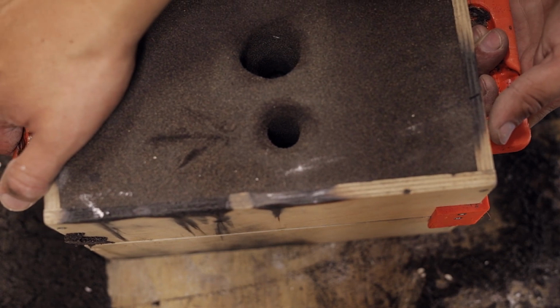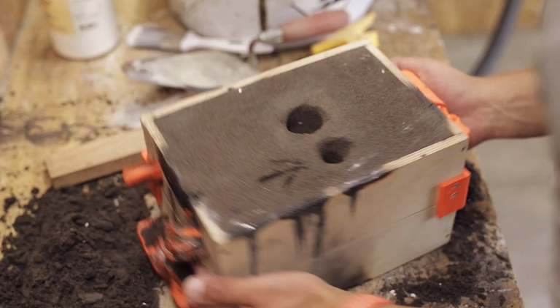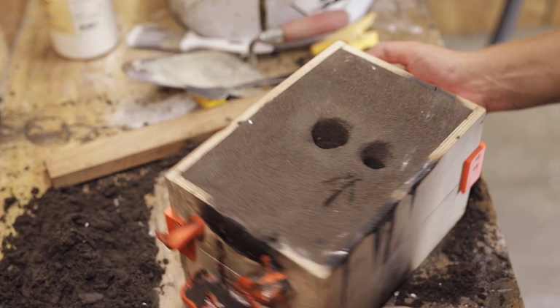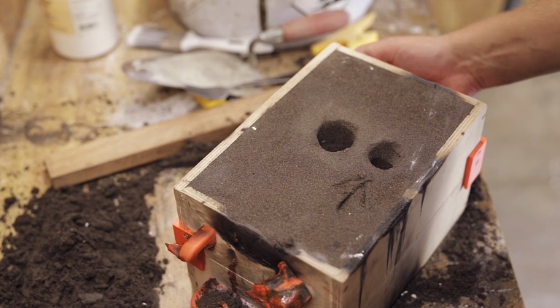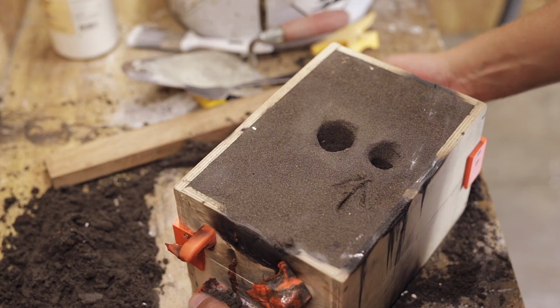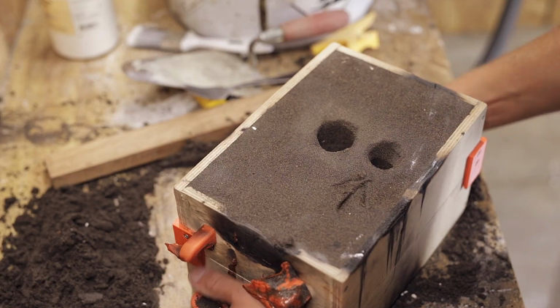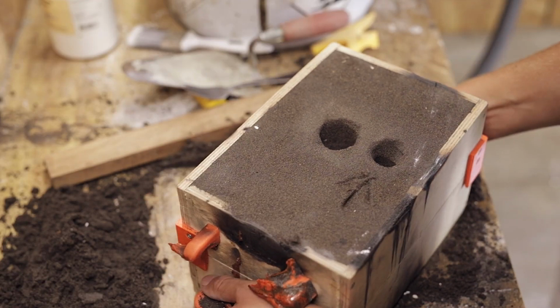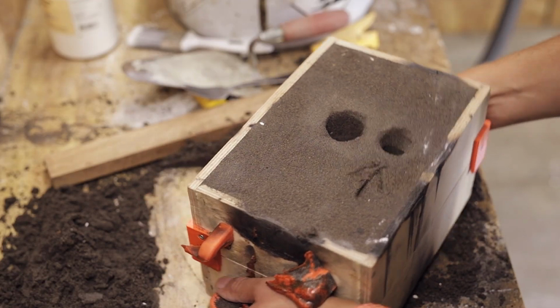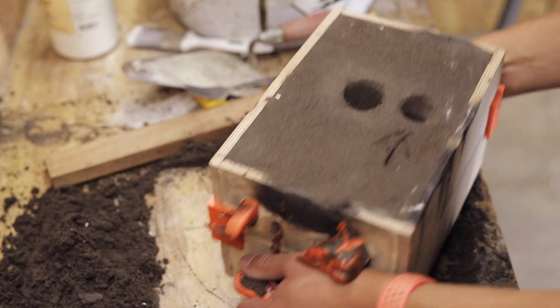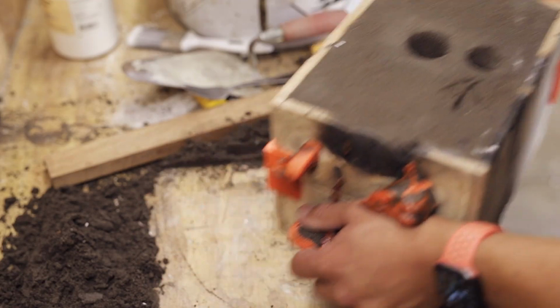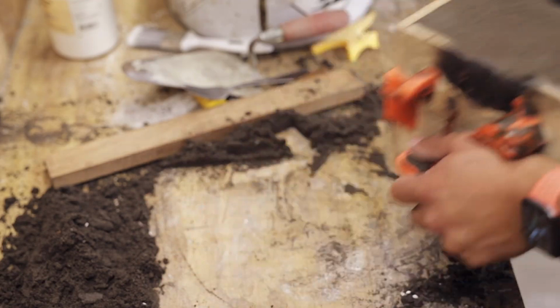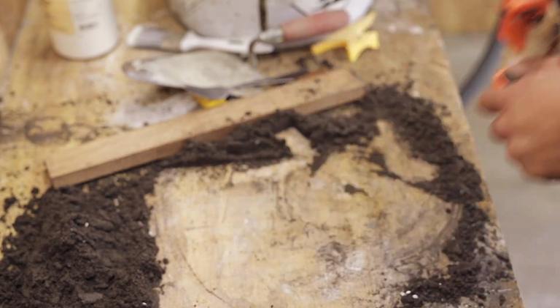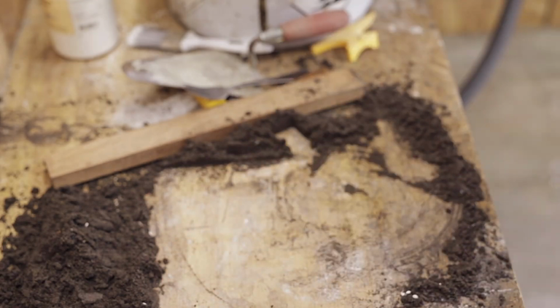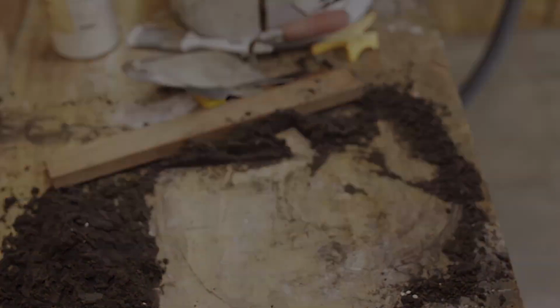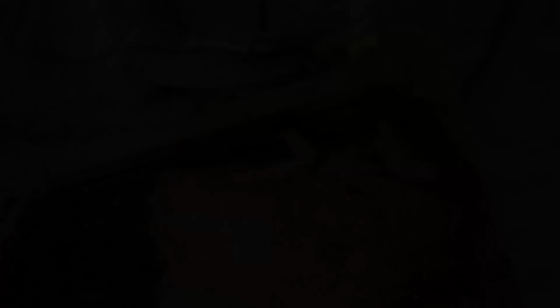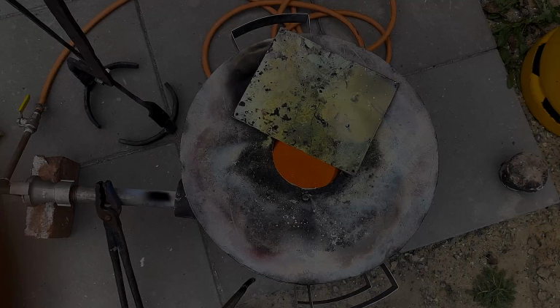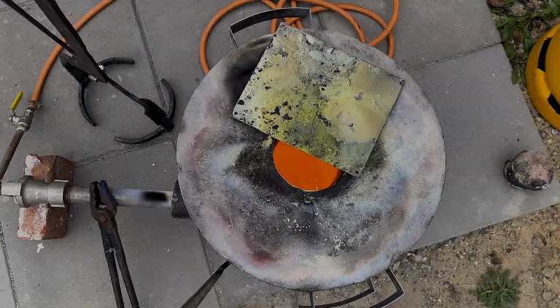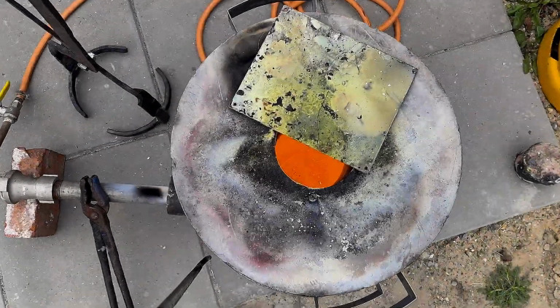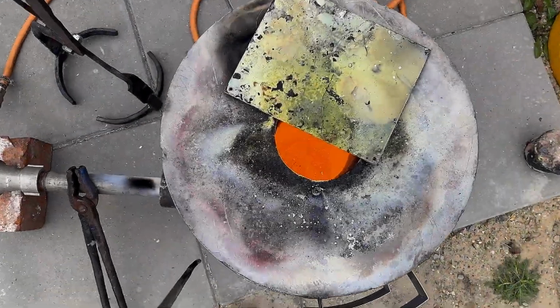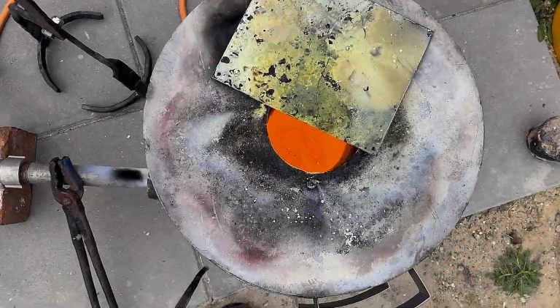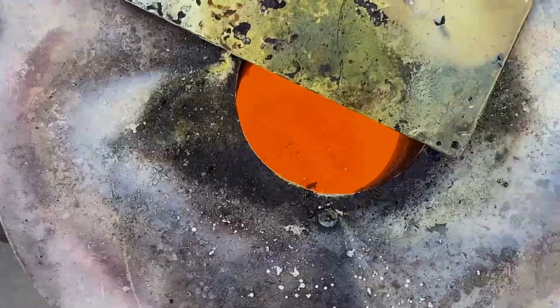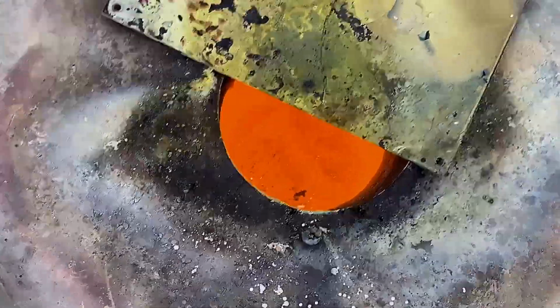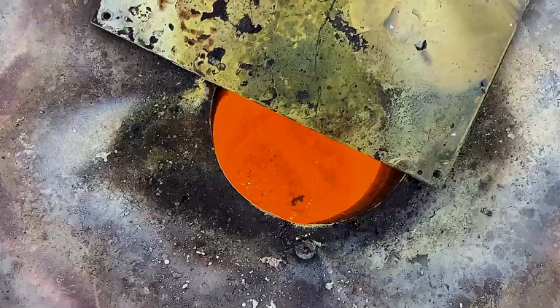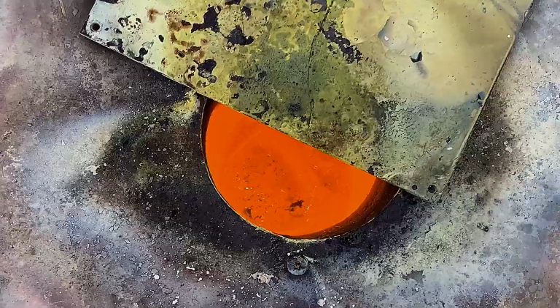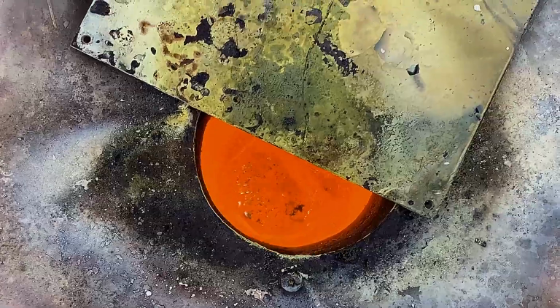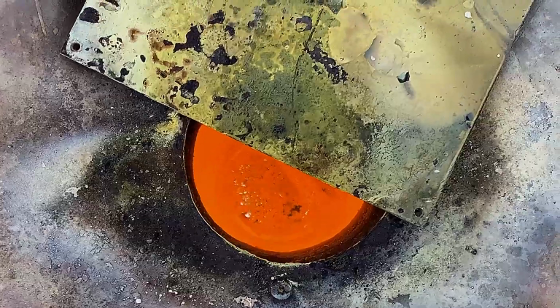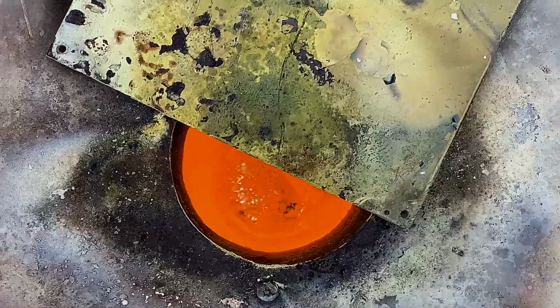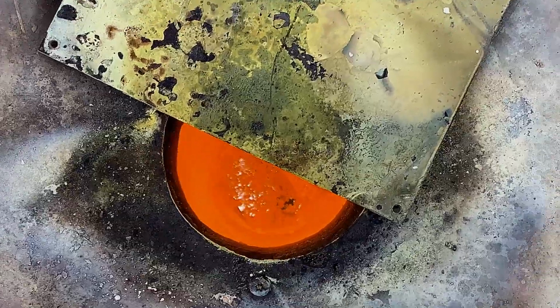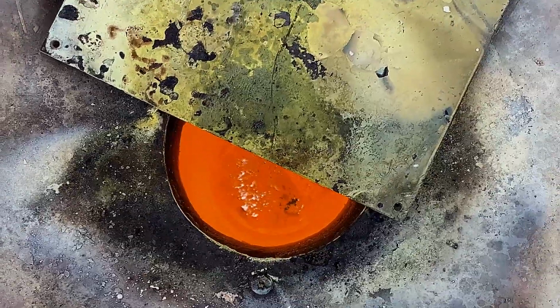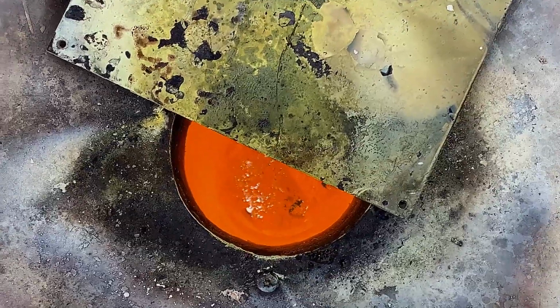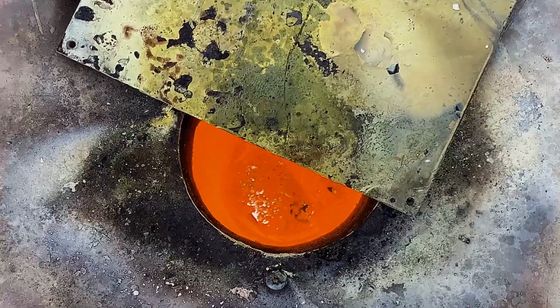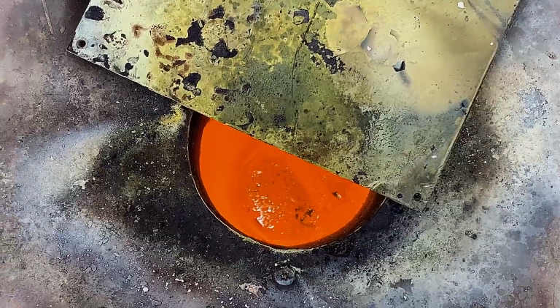This is the sand casting mold completed, and in the meantime the copper has reached its final temperature, ready to be poured.